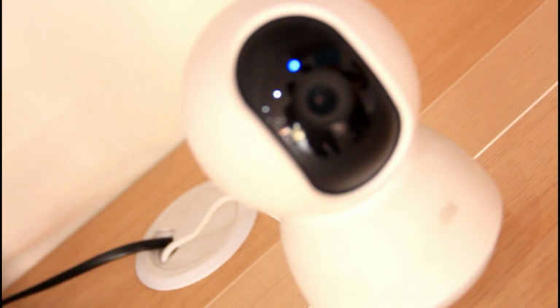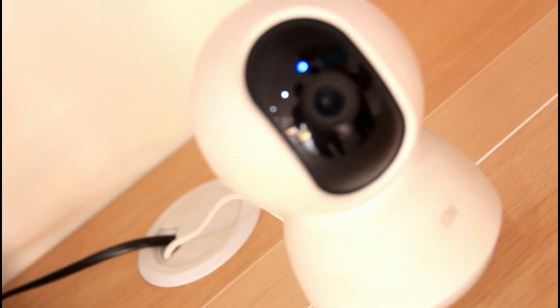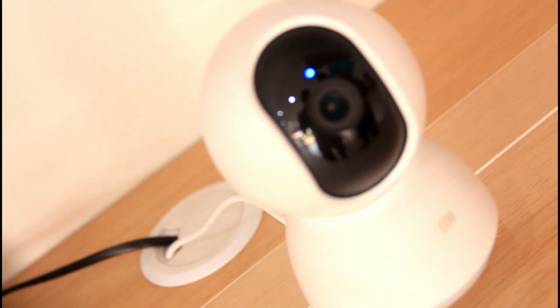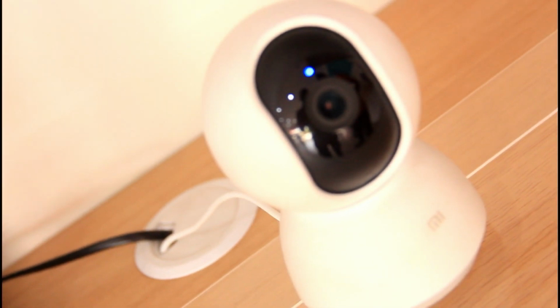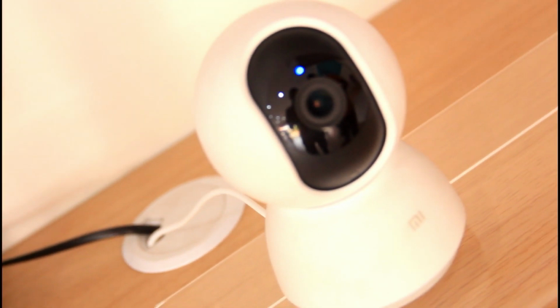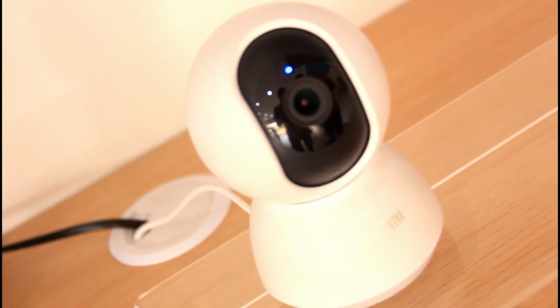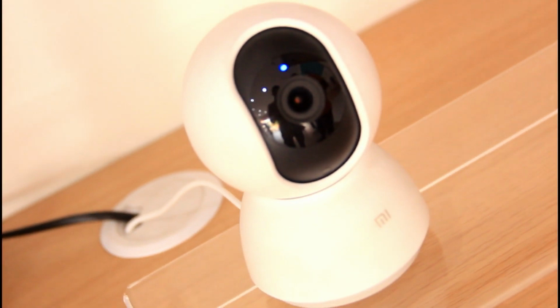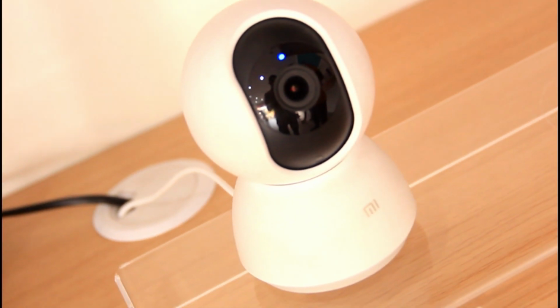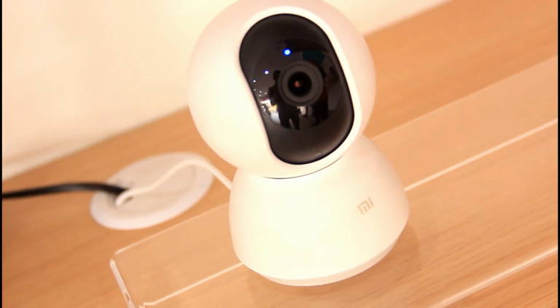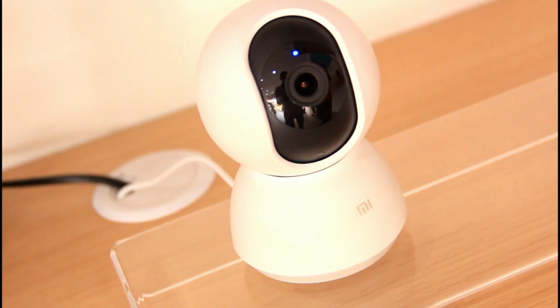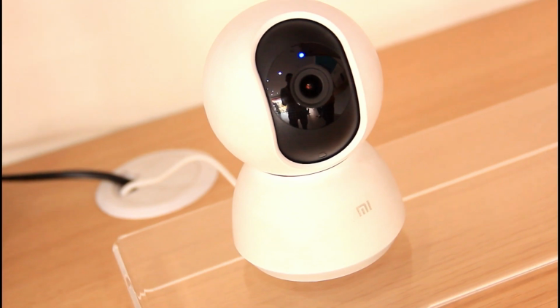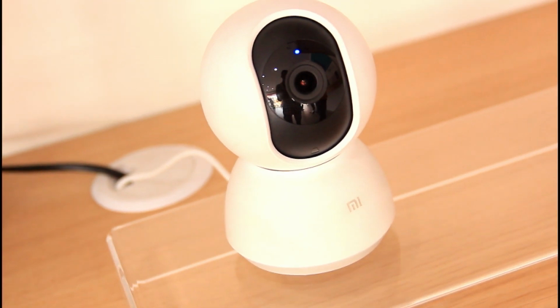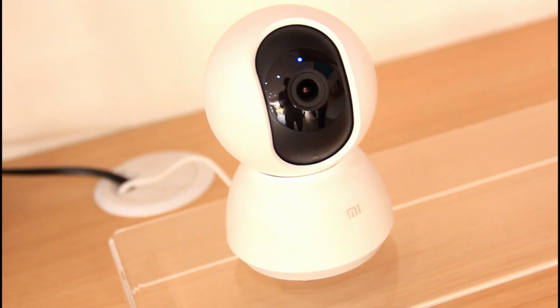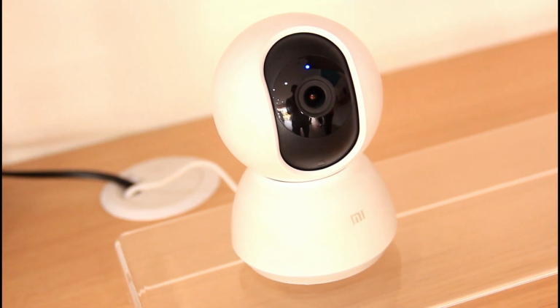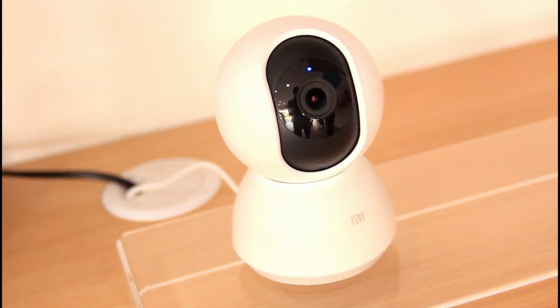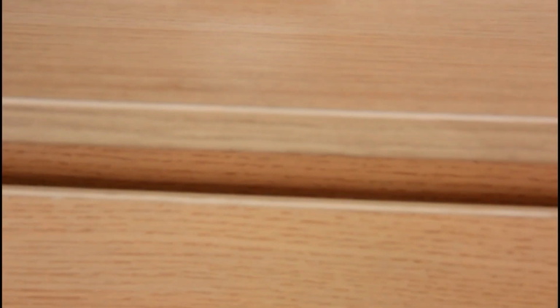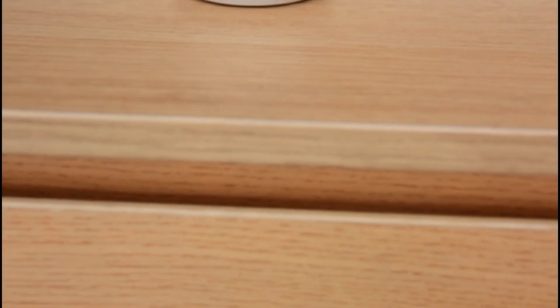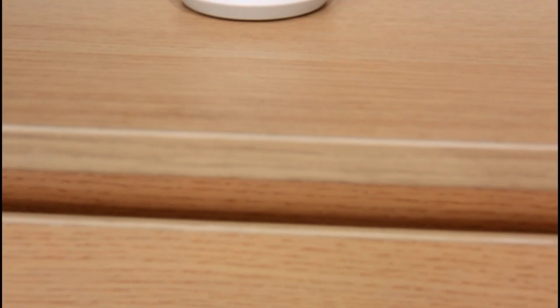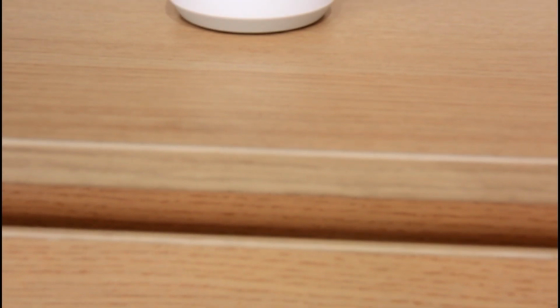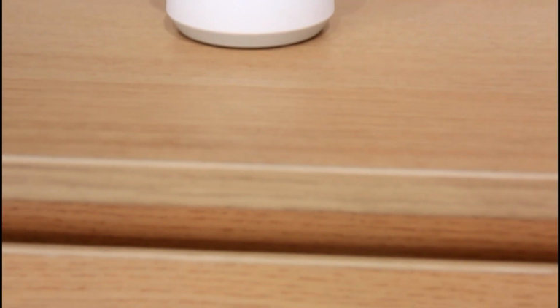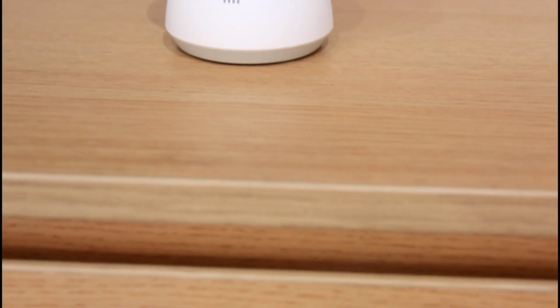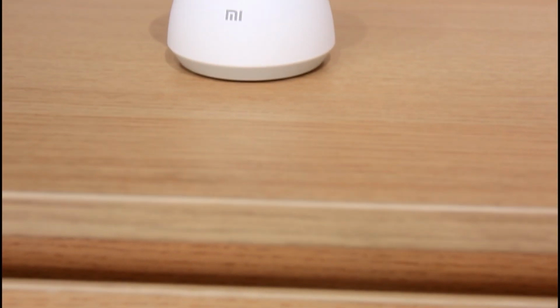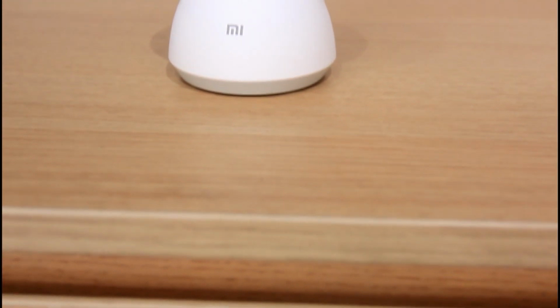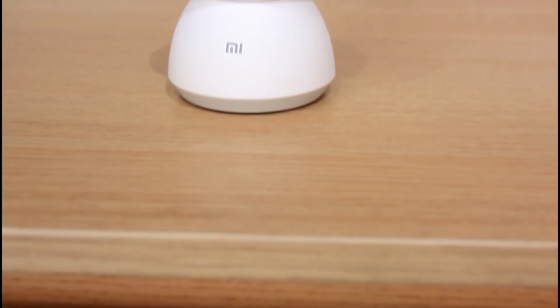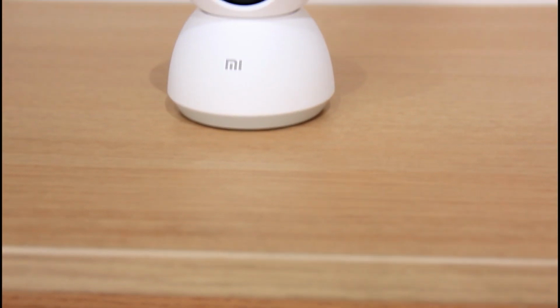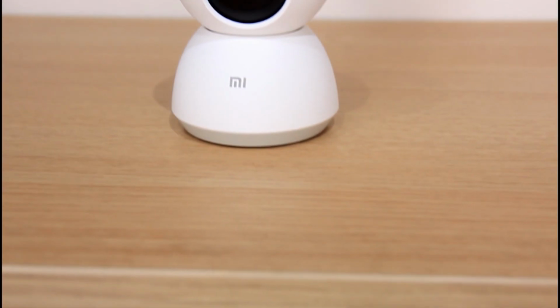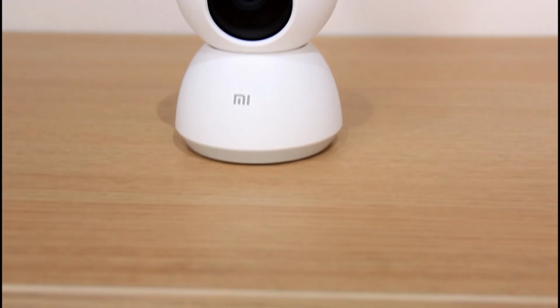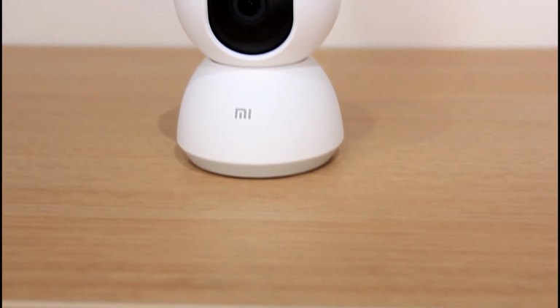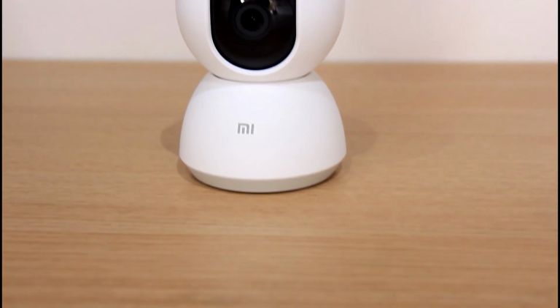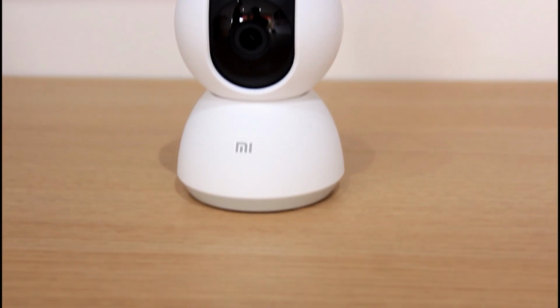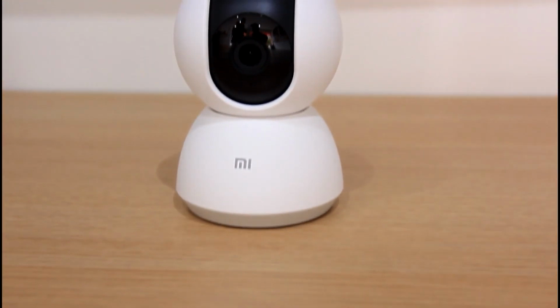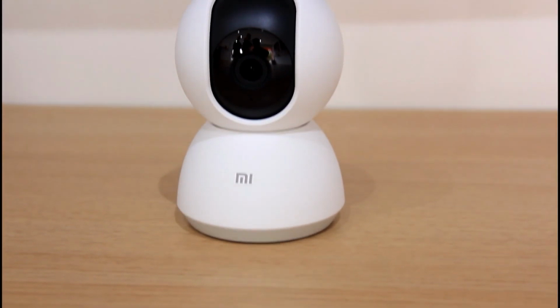Hello everyone, welcome to Techman Maradha. In this video, we will be reviewing the Mi Home Security 360 camera.